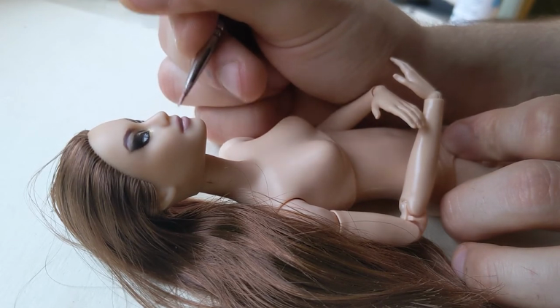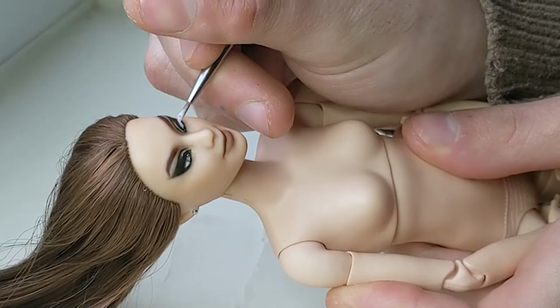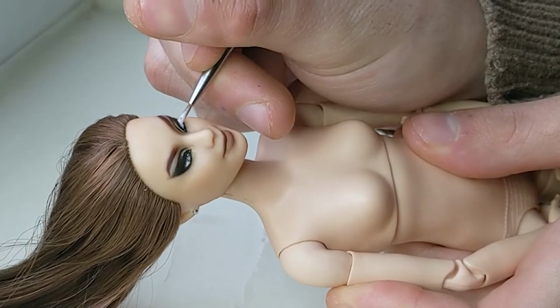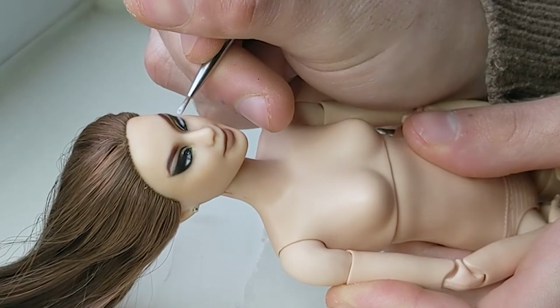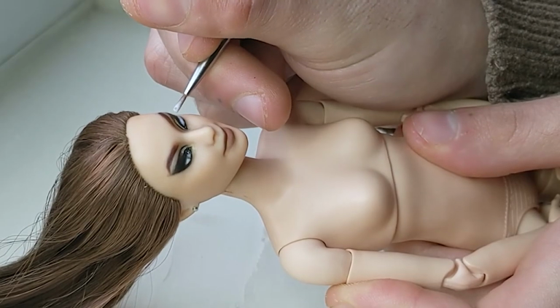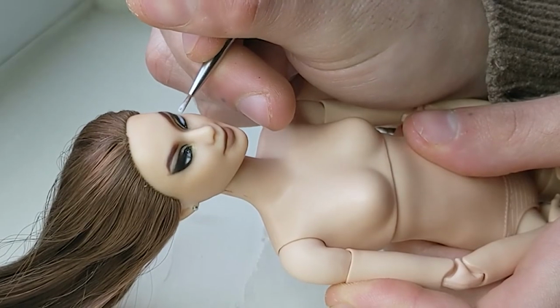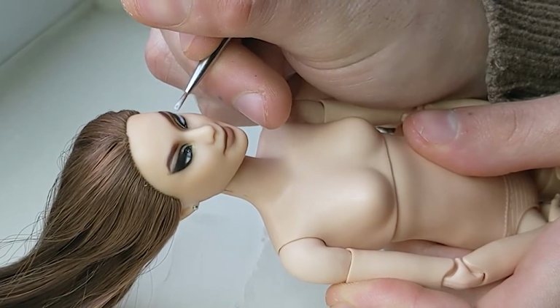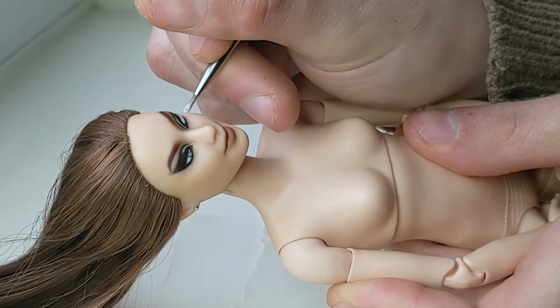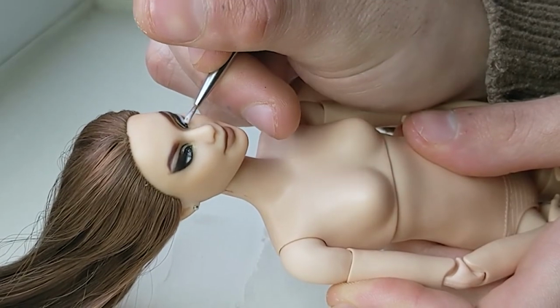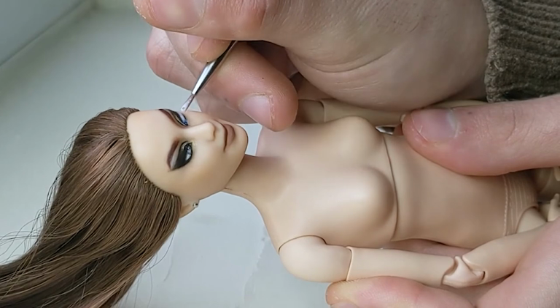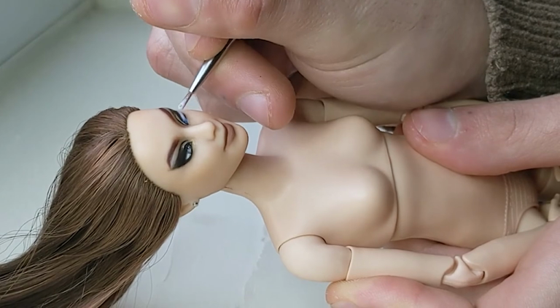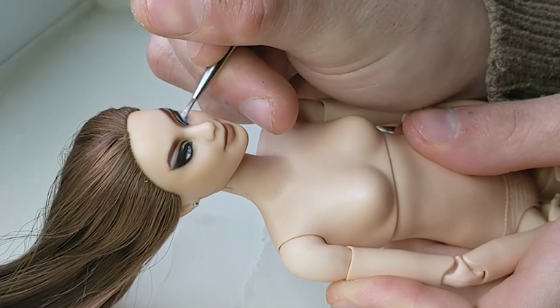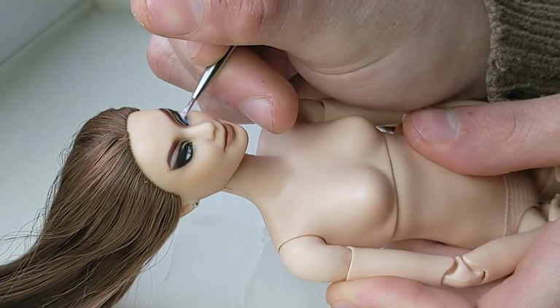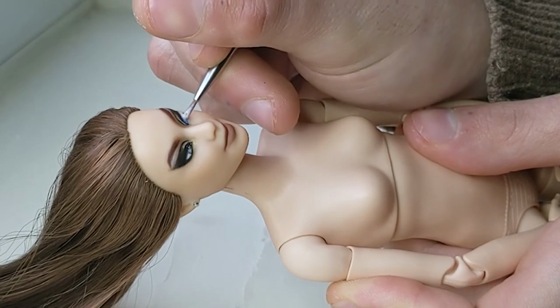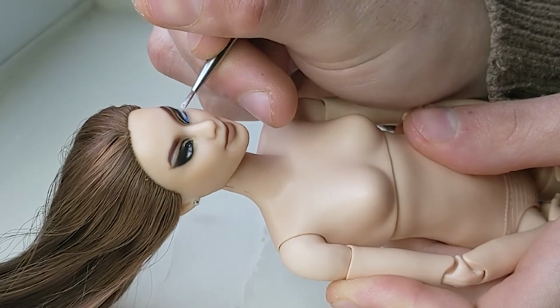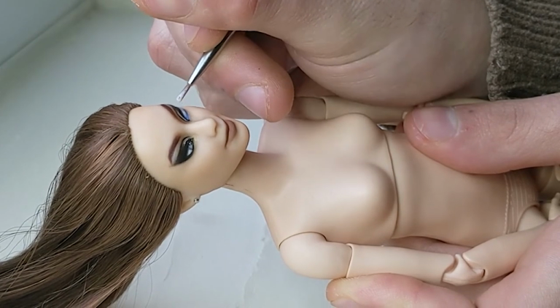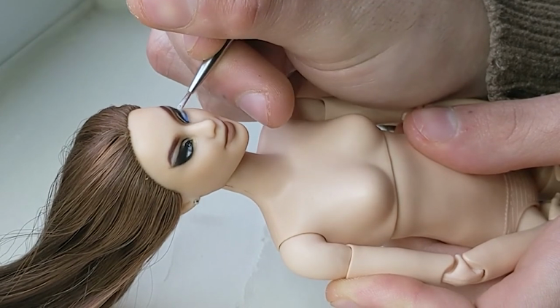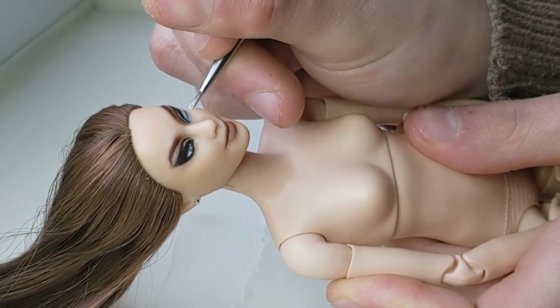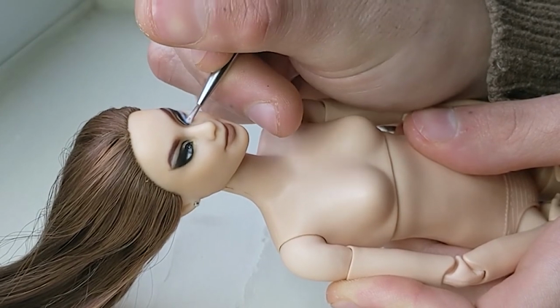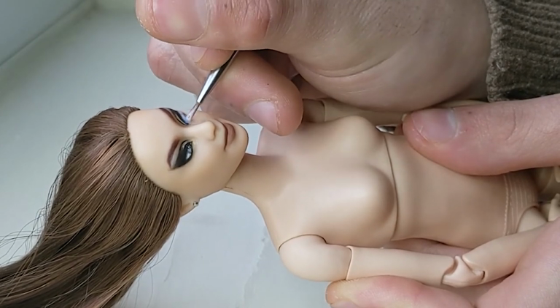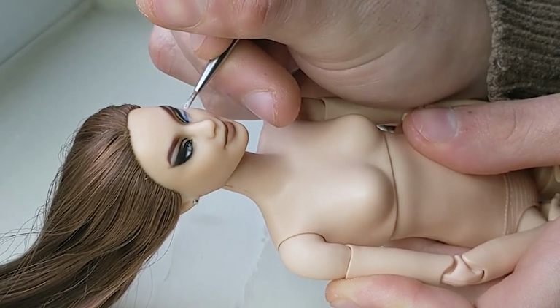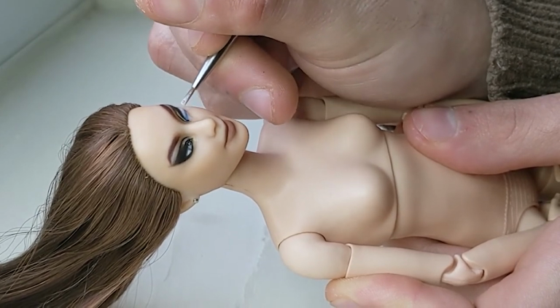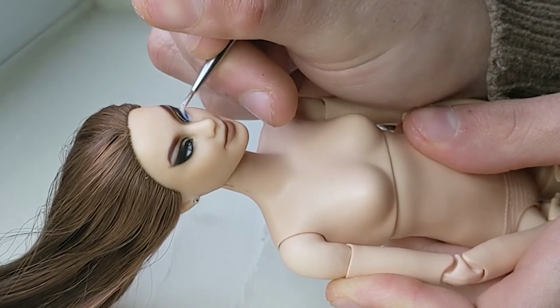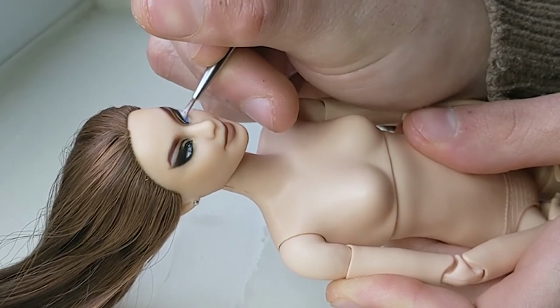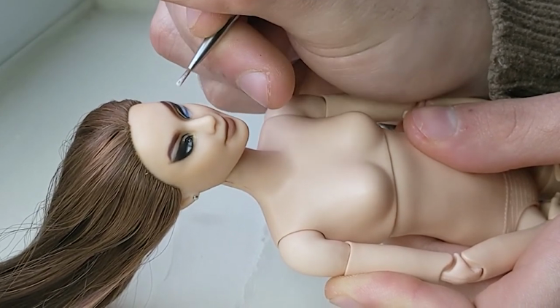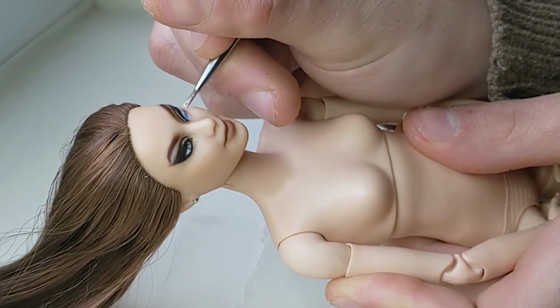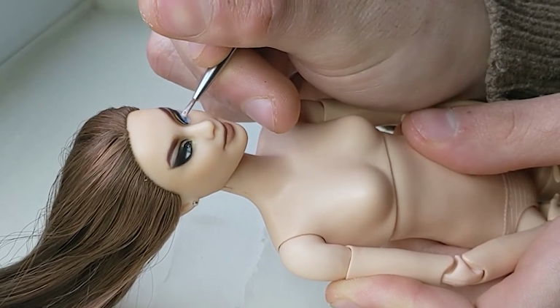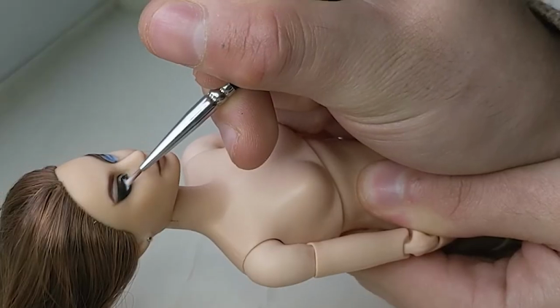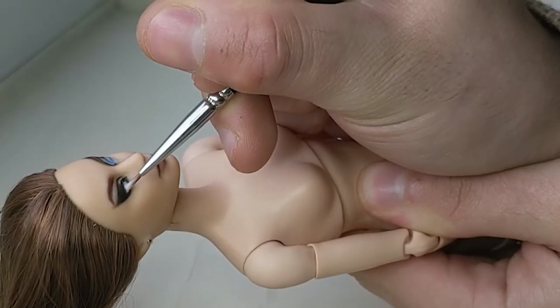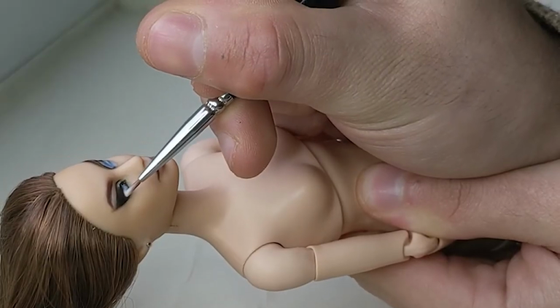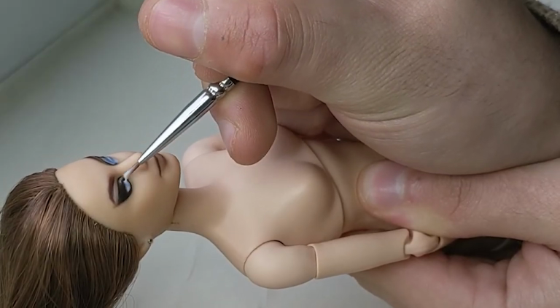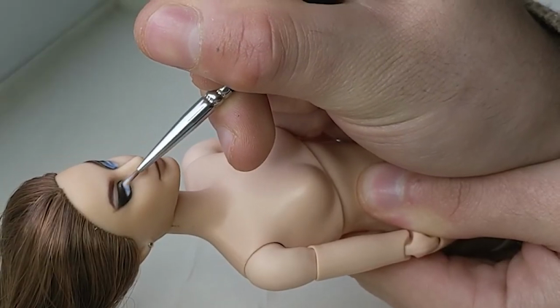The last step in the face-up process is glossing her eyes and lips, which I find pulls everything together and makes a doll look printed instead of drawn.